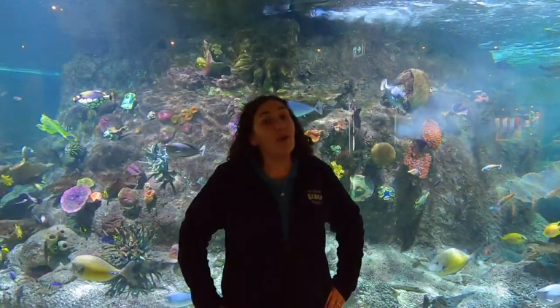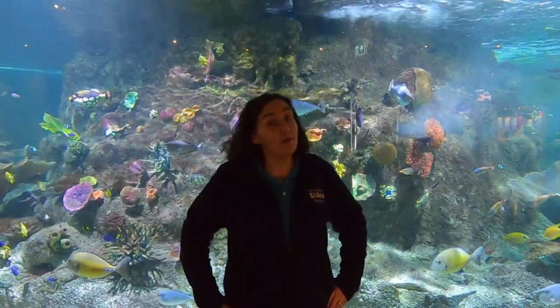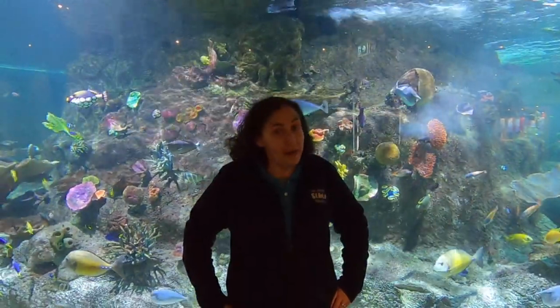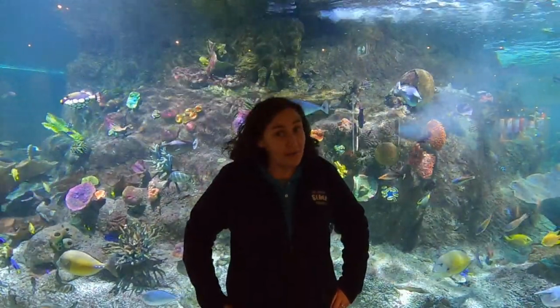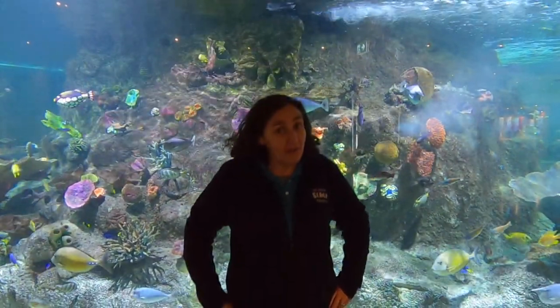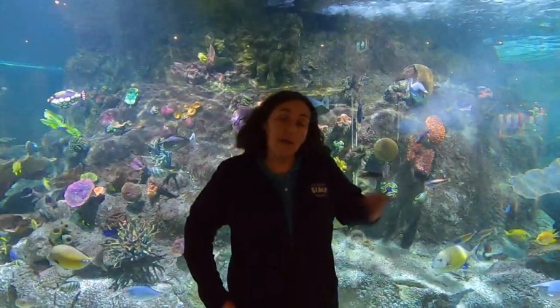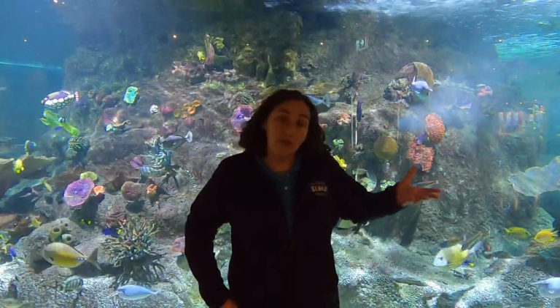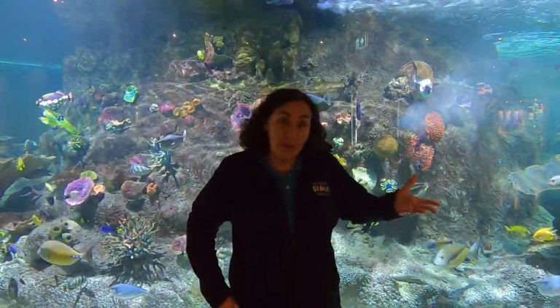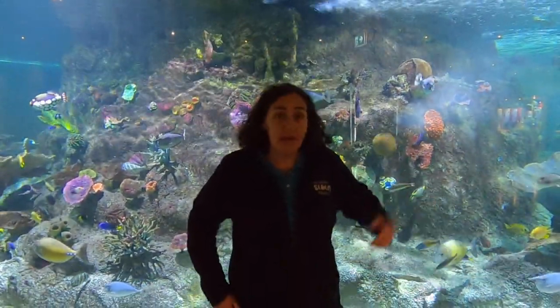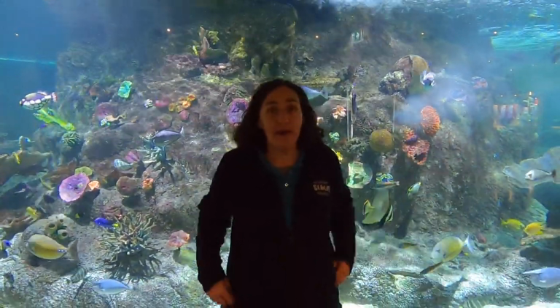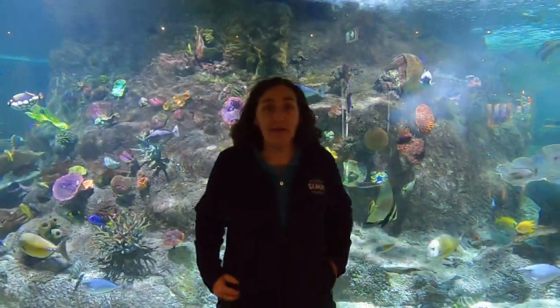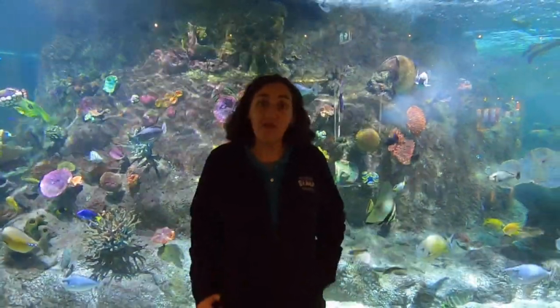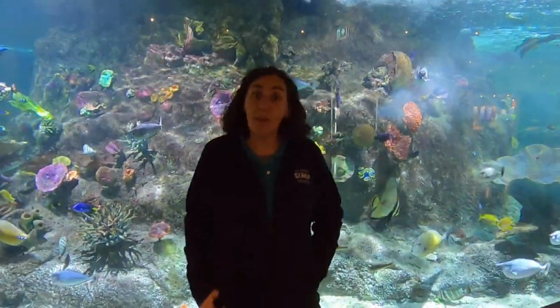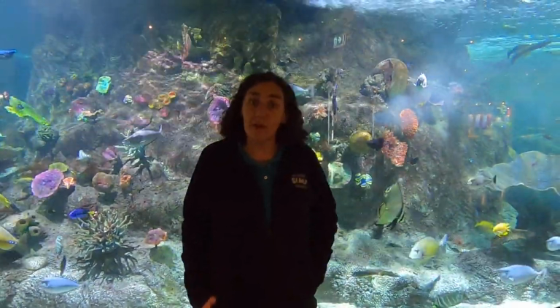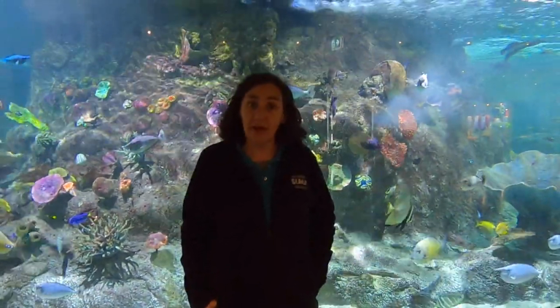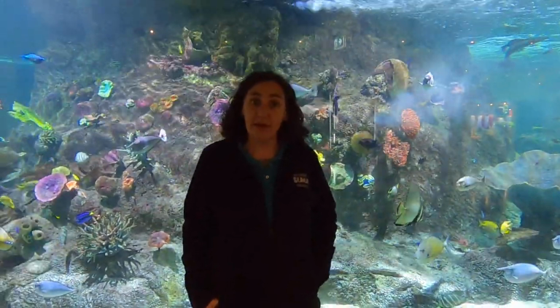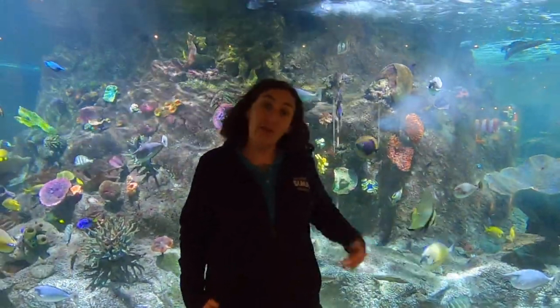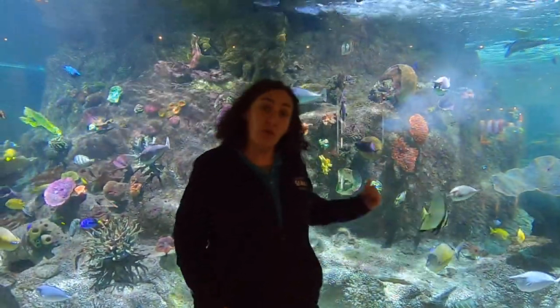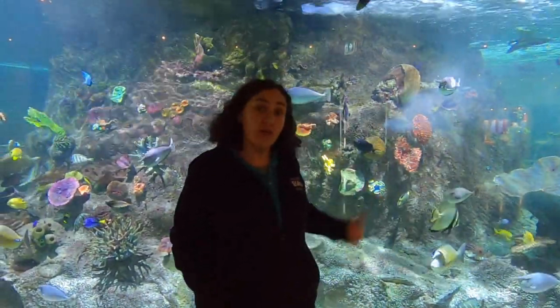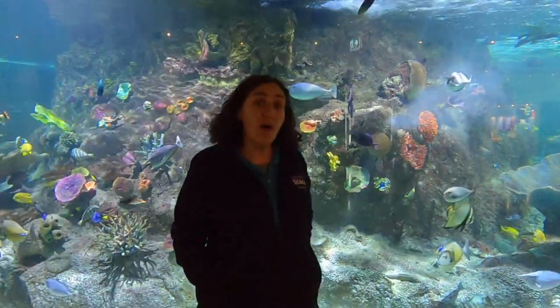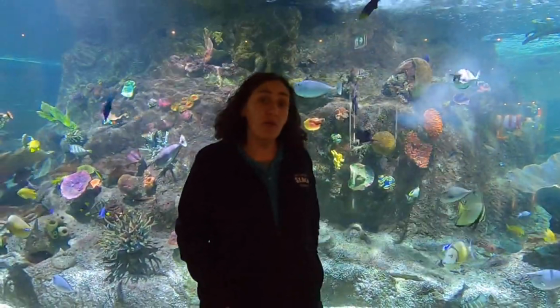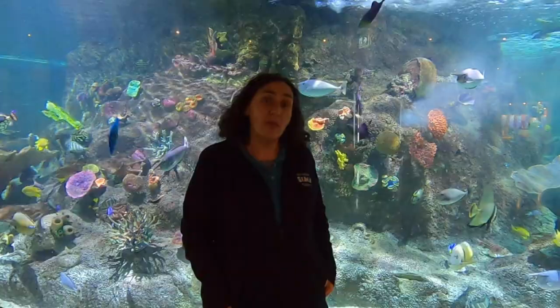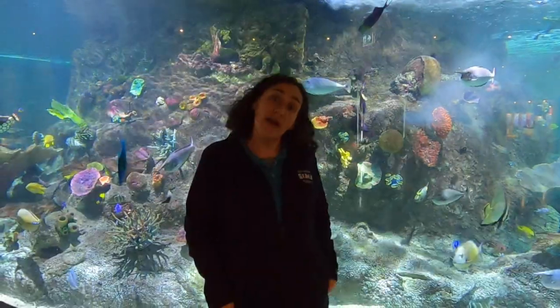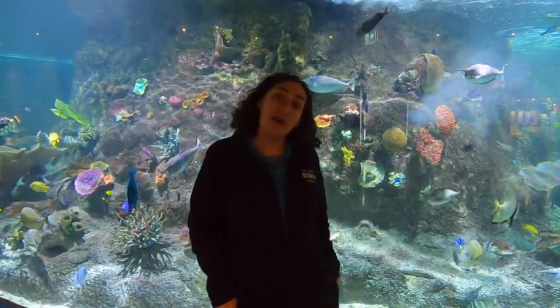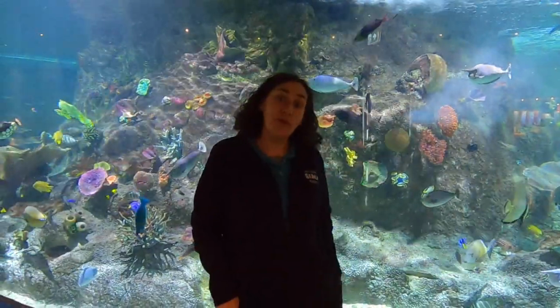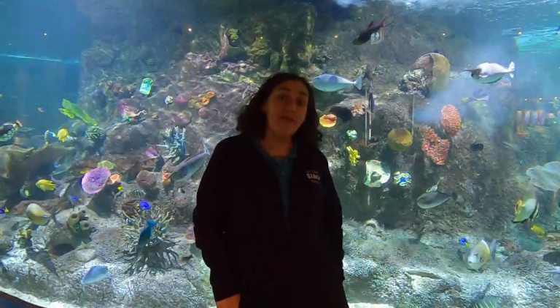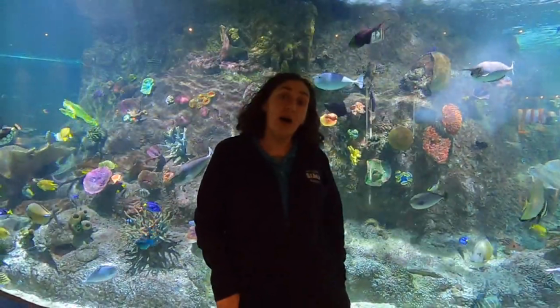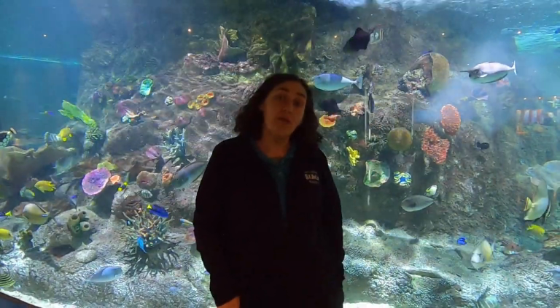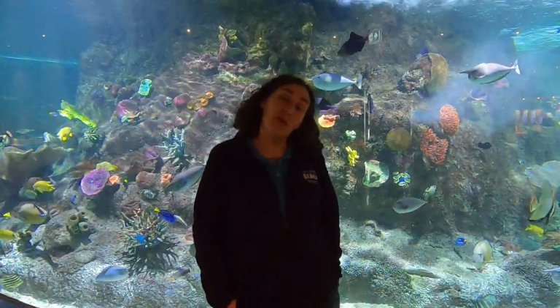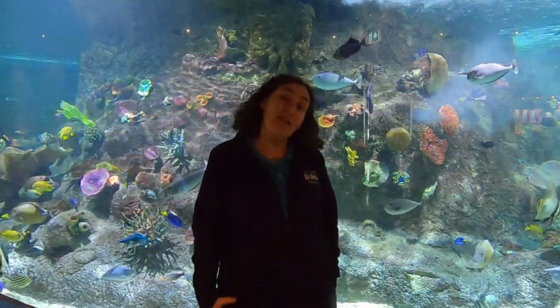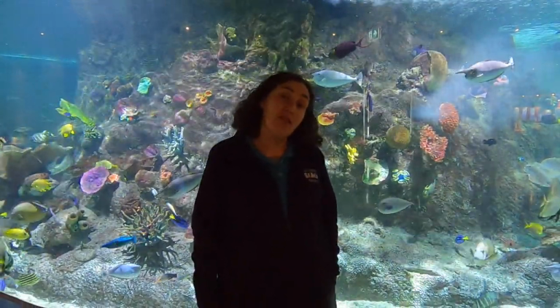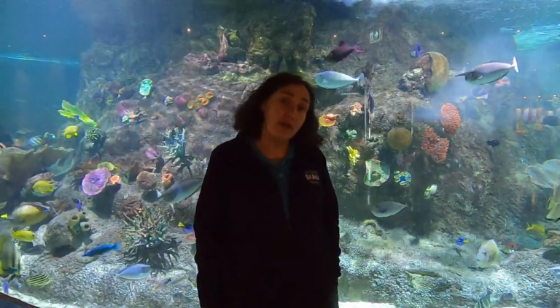Now, coral reefs are typically found in tropical areas, so this water is quite warm — around about 25 or 26 degrees.